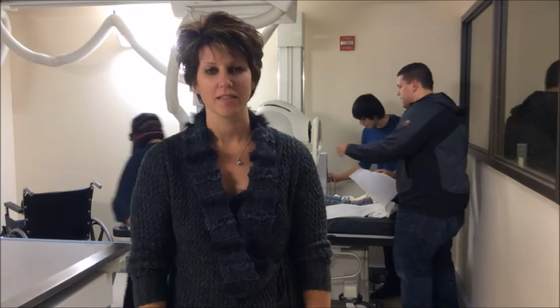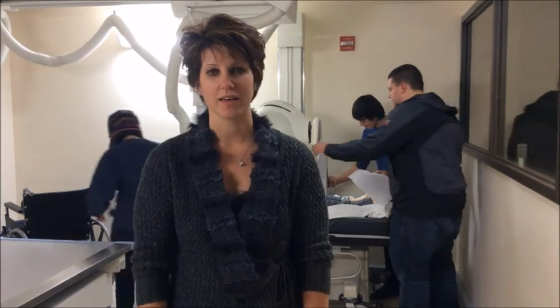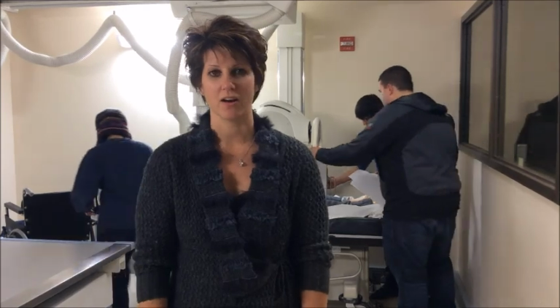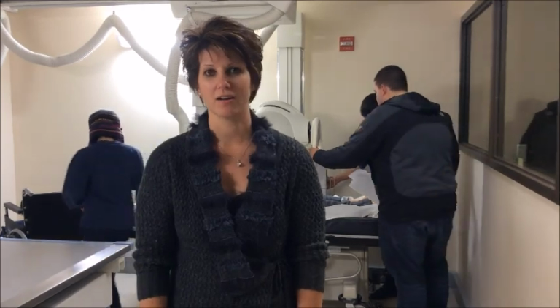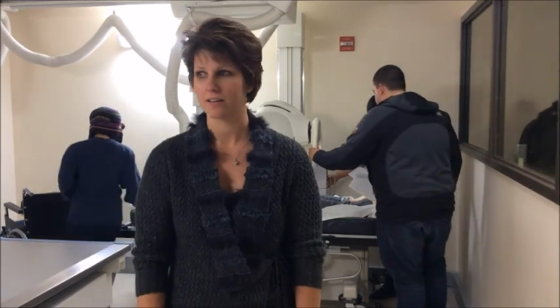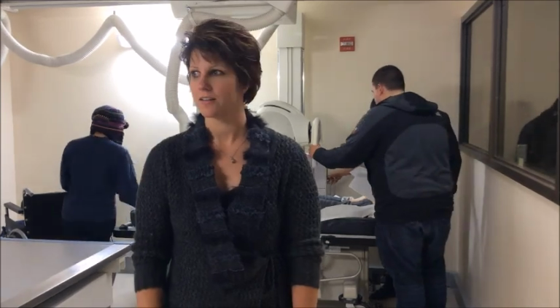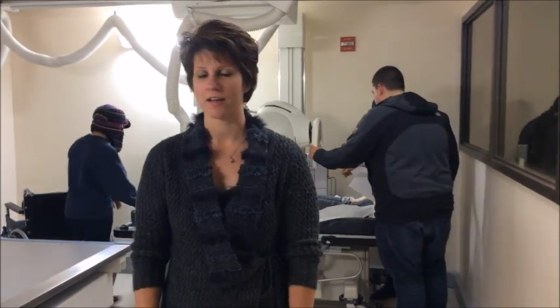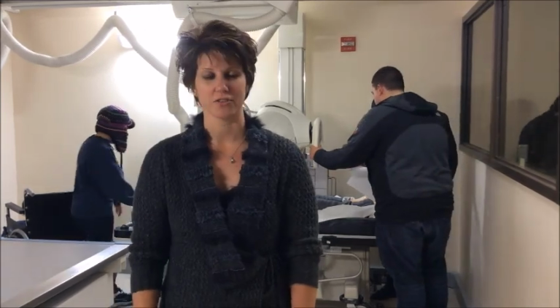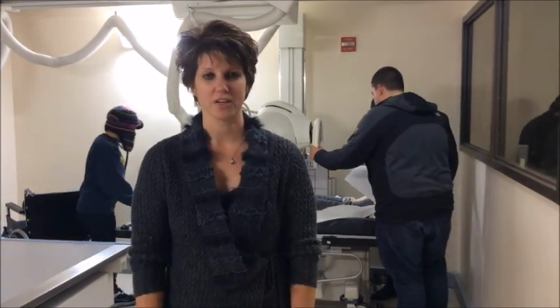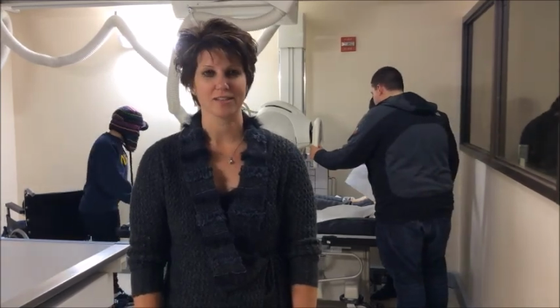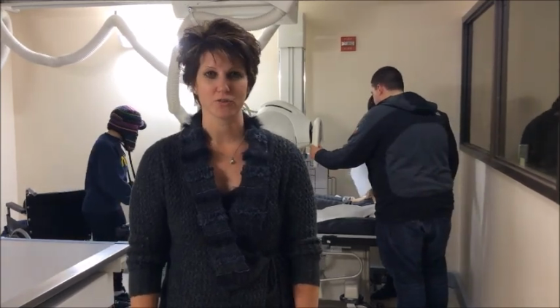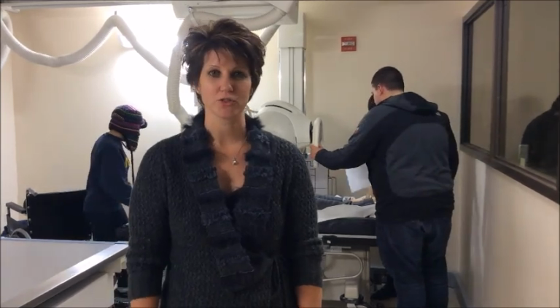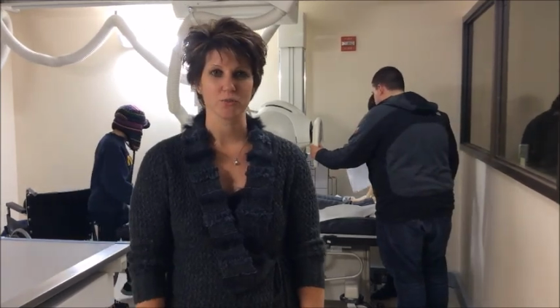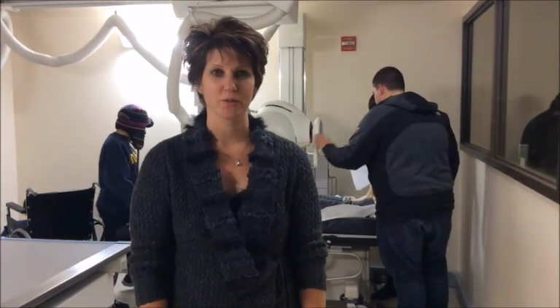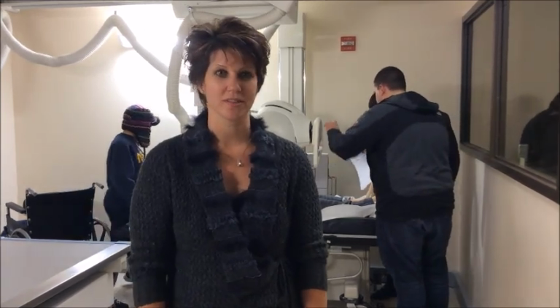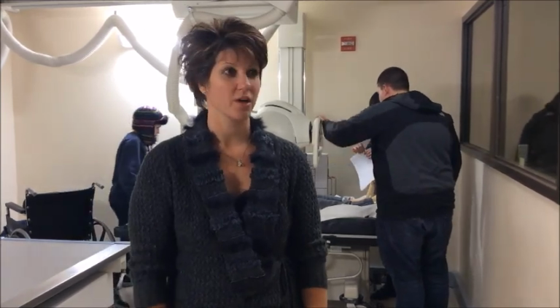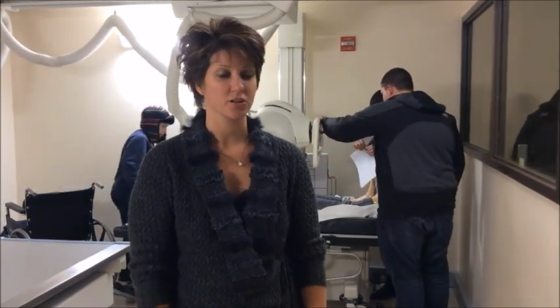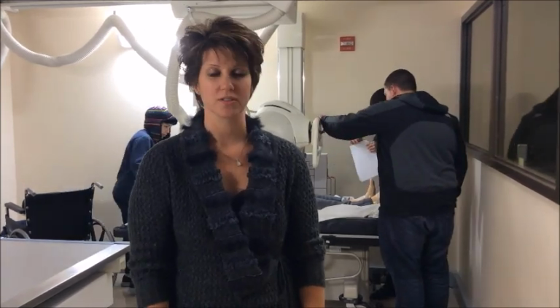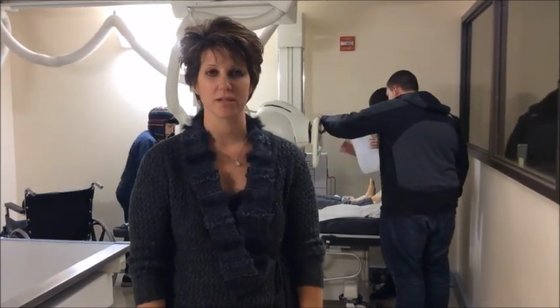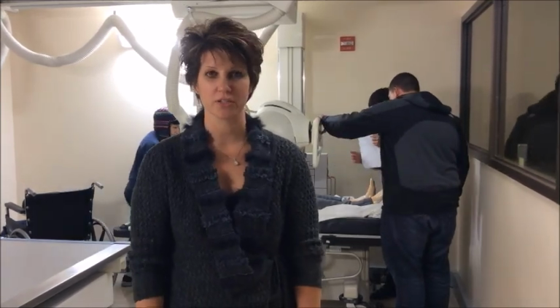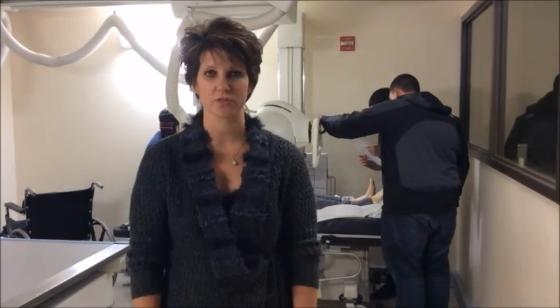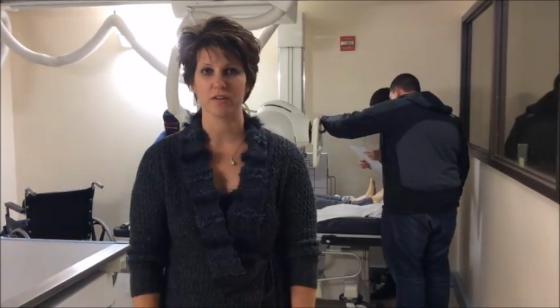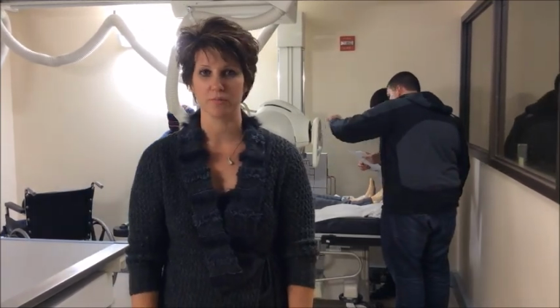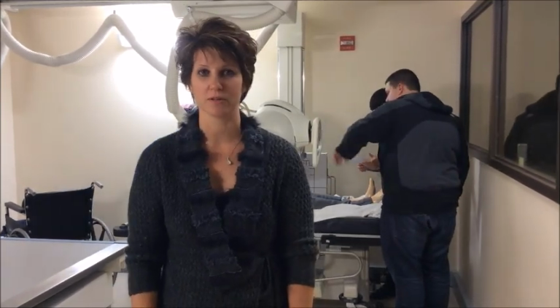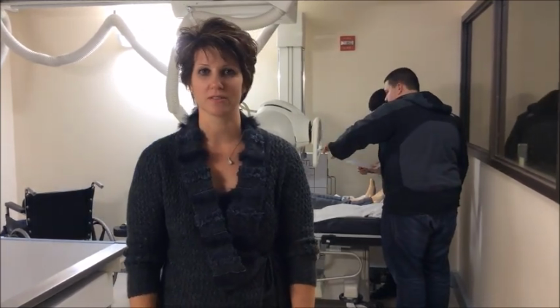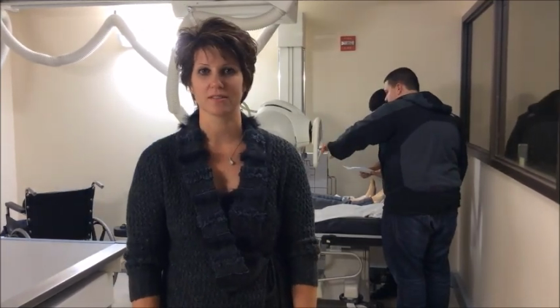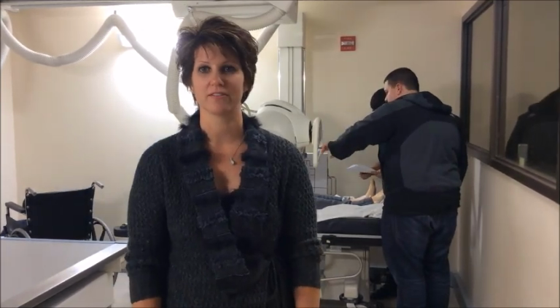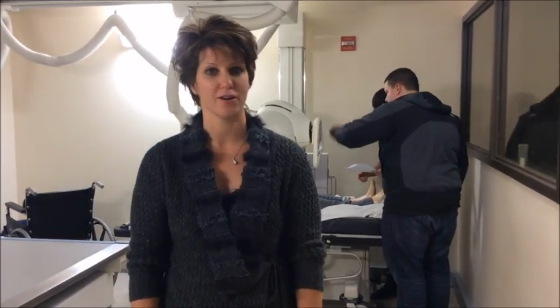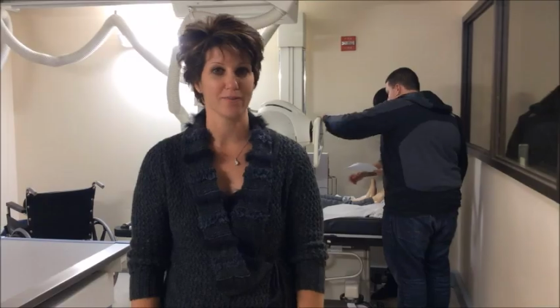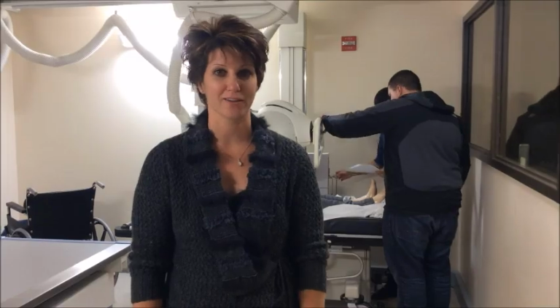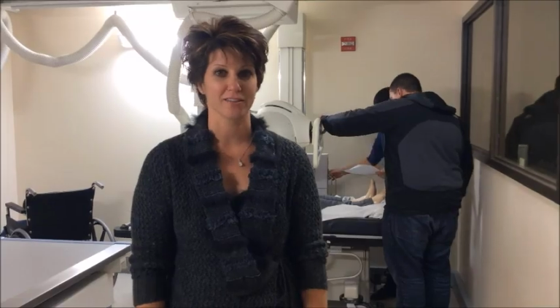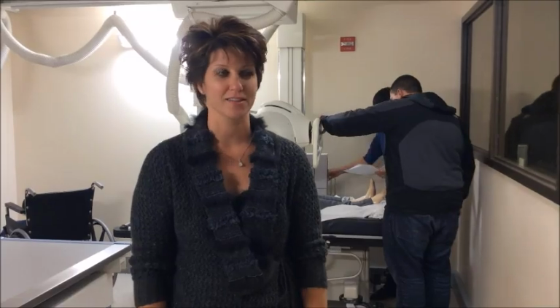They are energizing x-ray tubes to where they will actually take pictures of the bones inside of our mannequins.